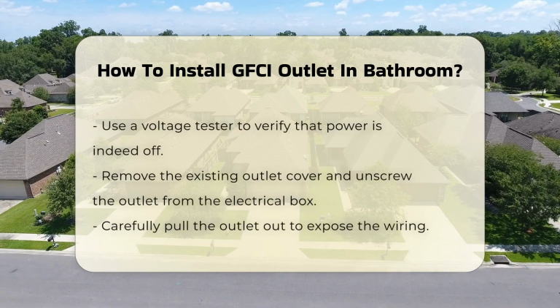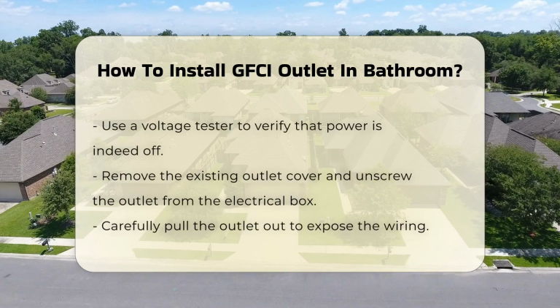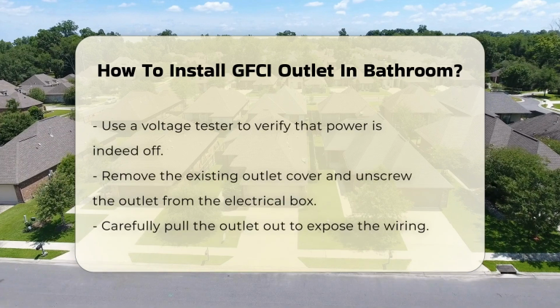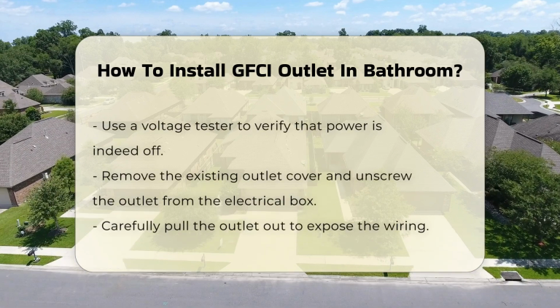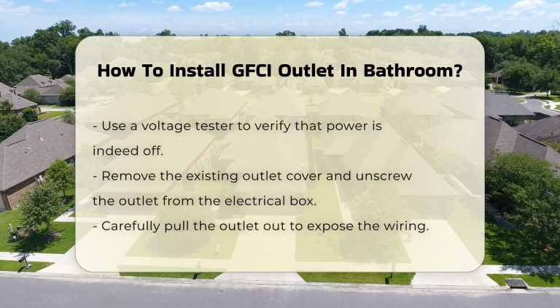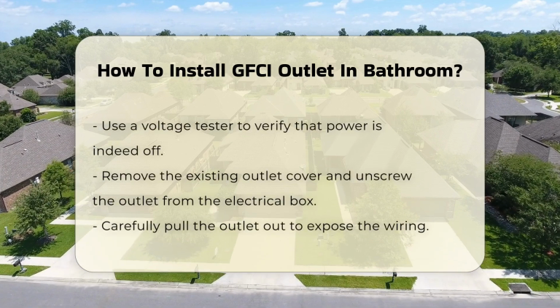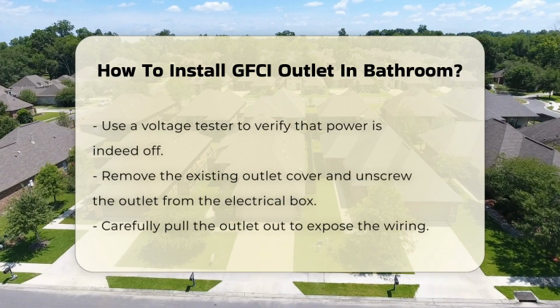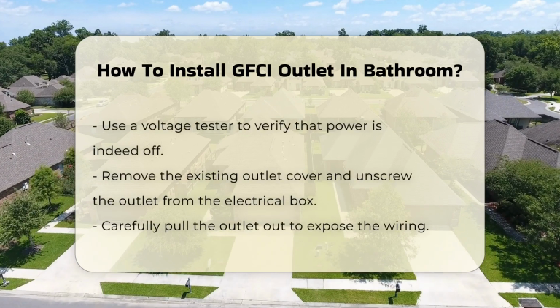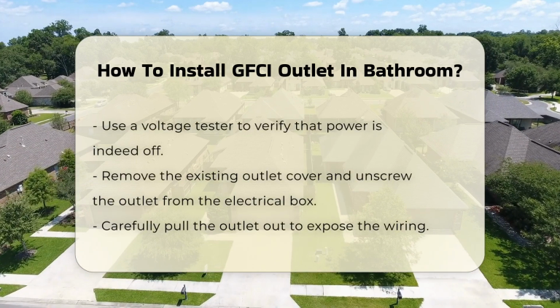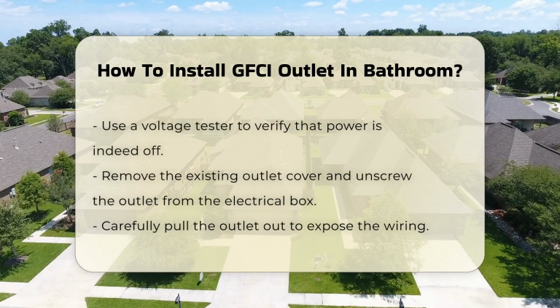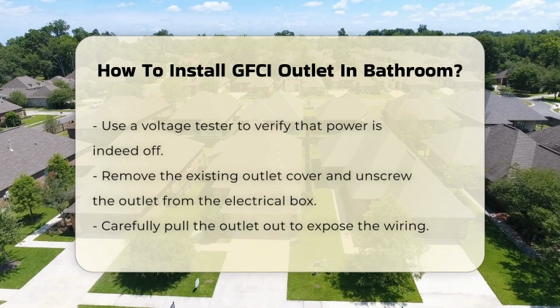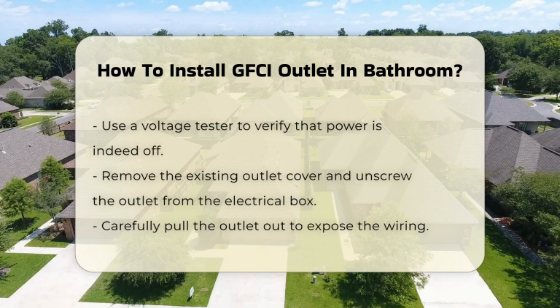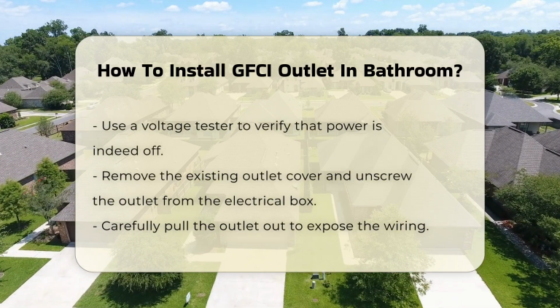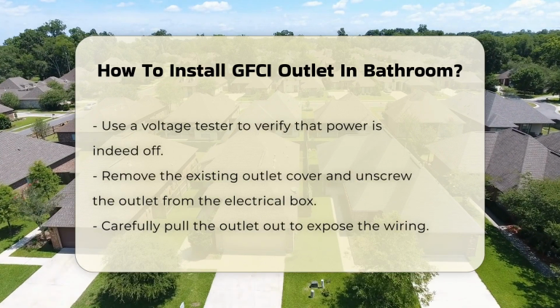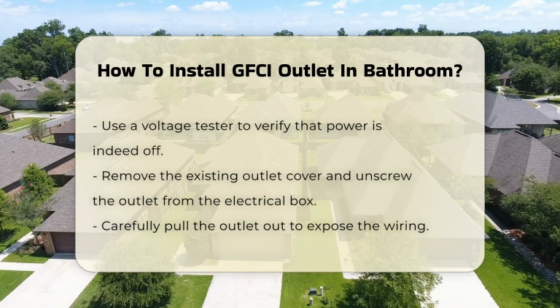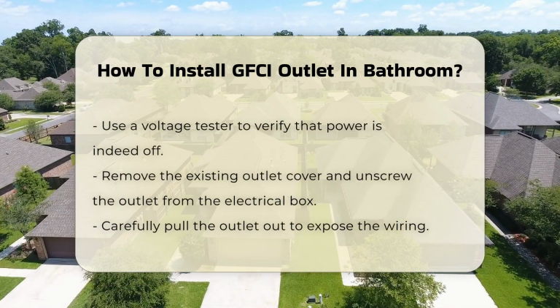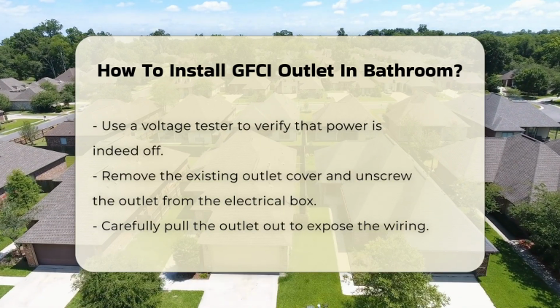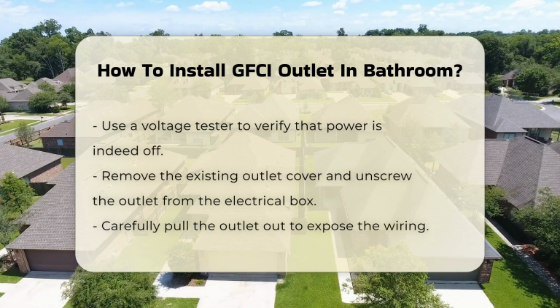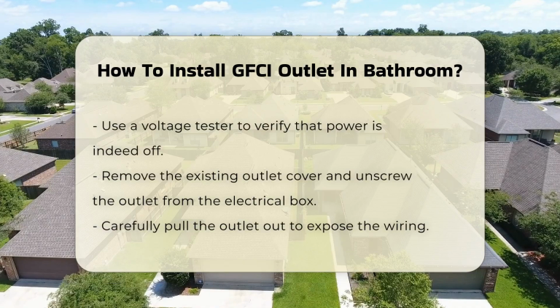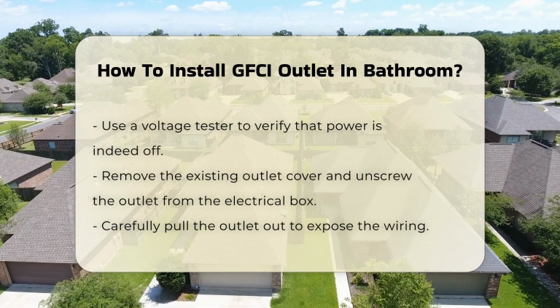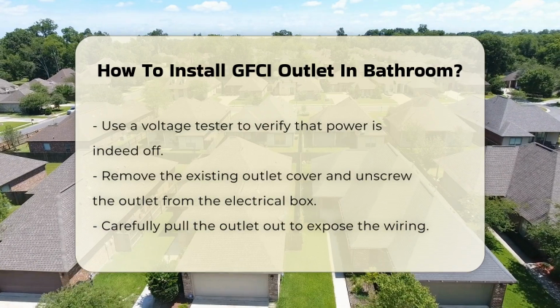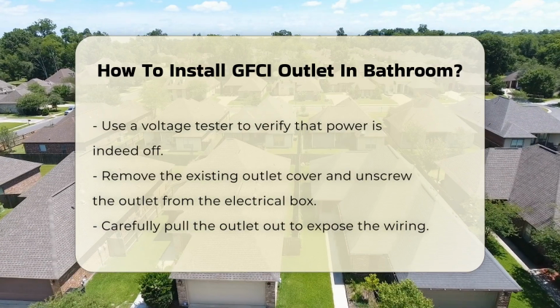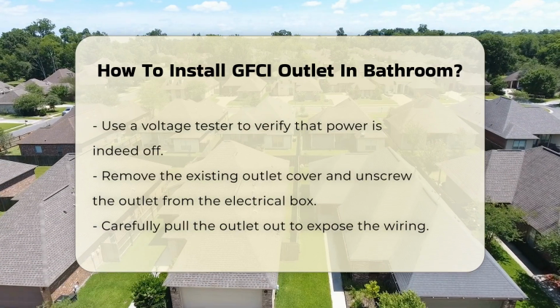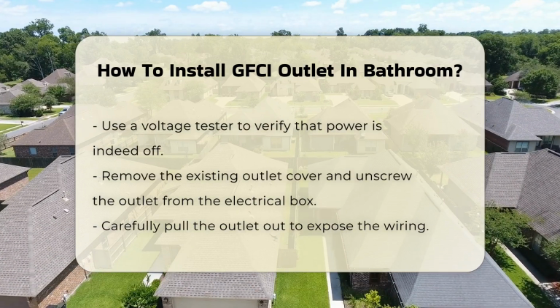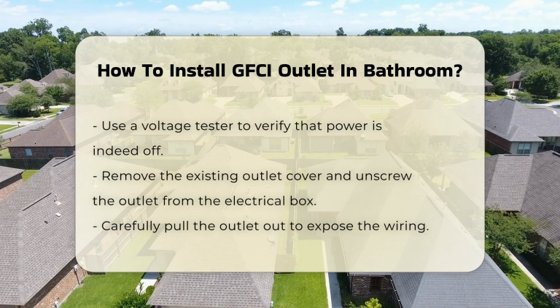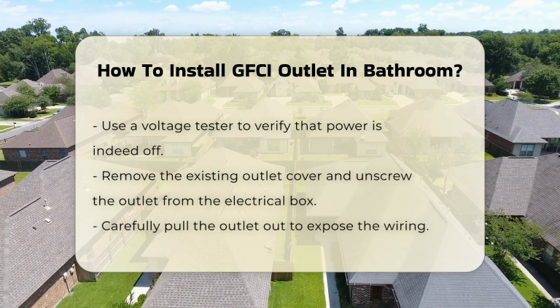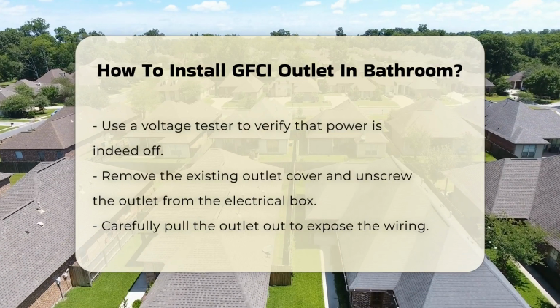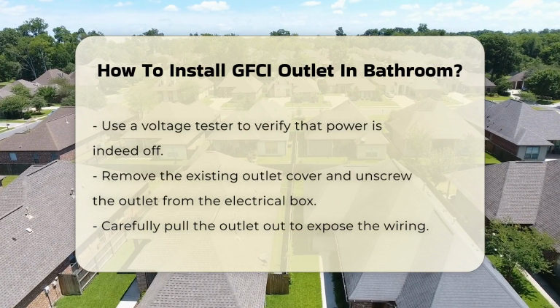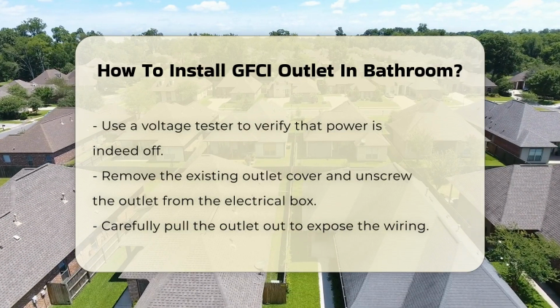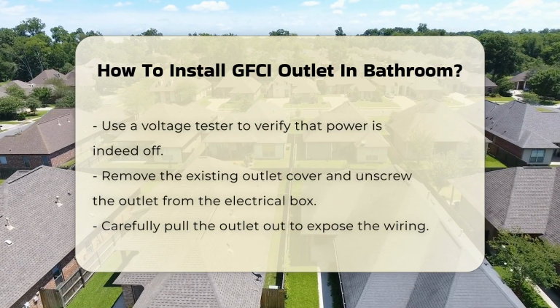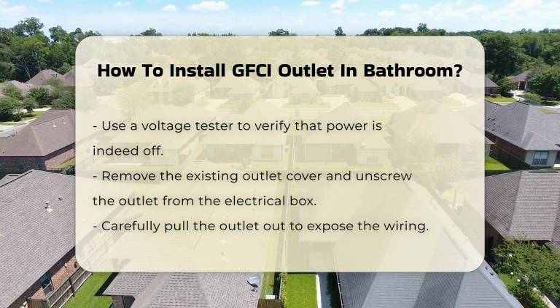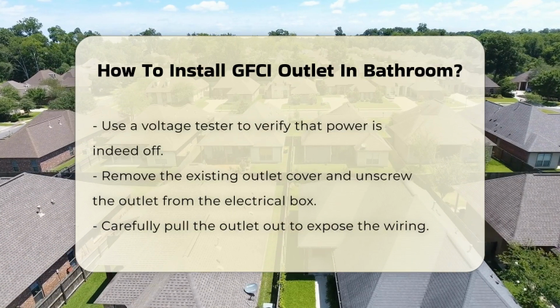Safety is paramount, so turn off the power at the circuit breaker. Next, verify that the power is off using the voltage tester.